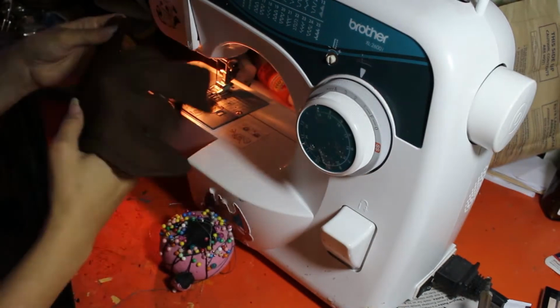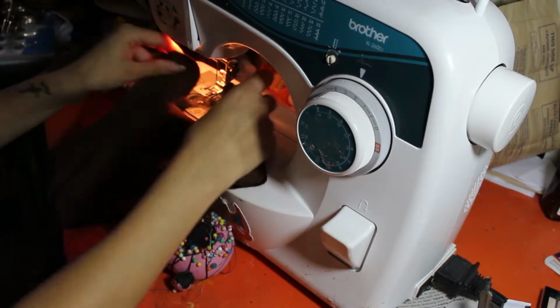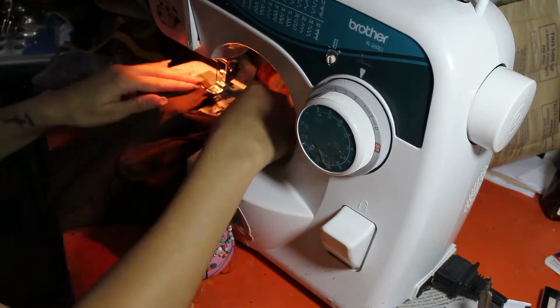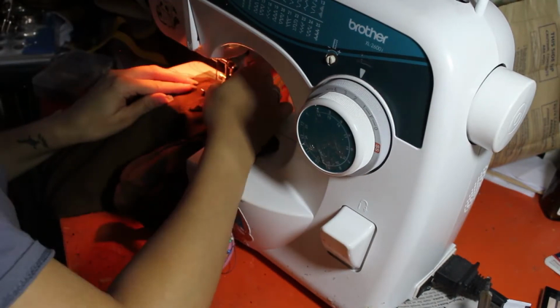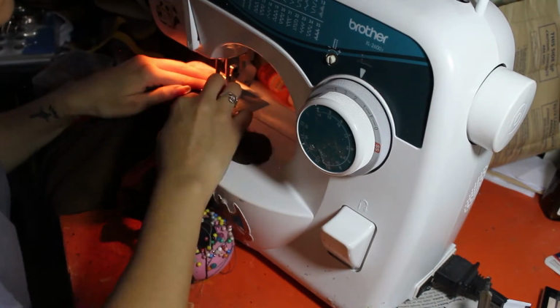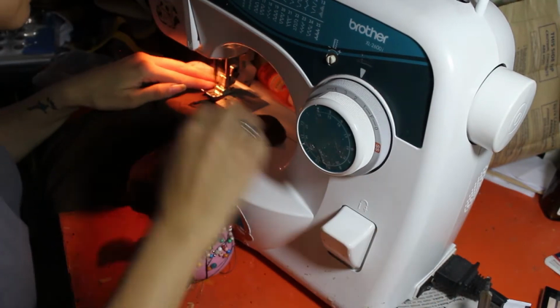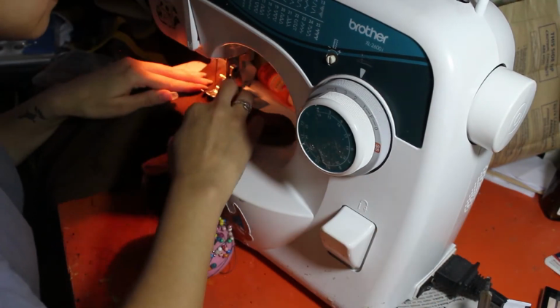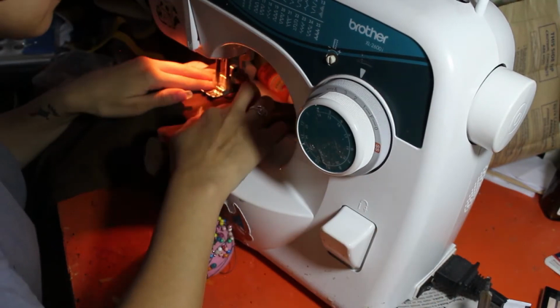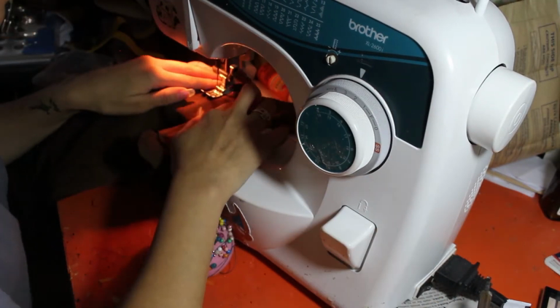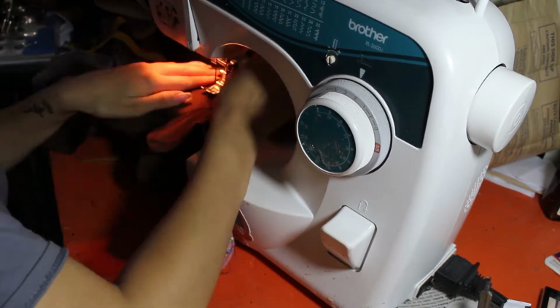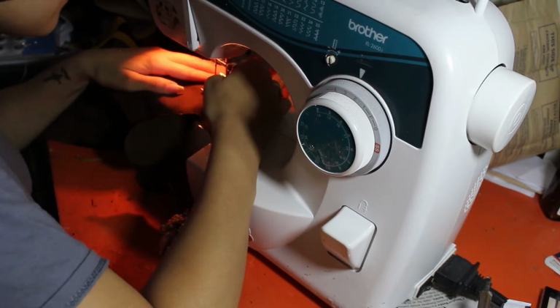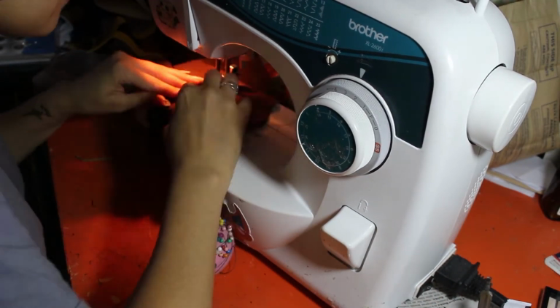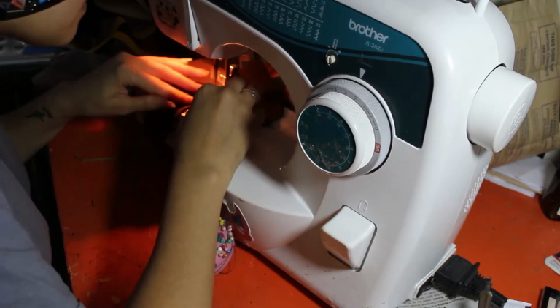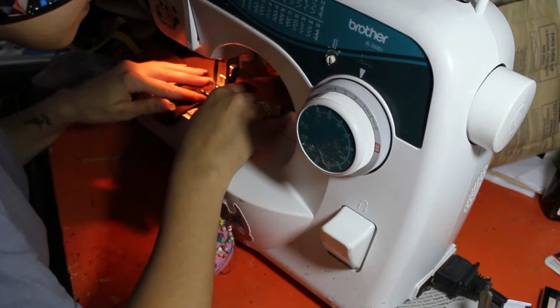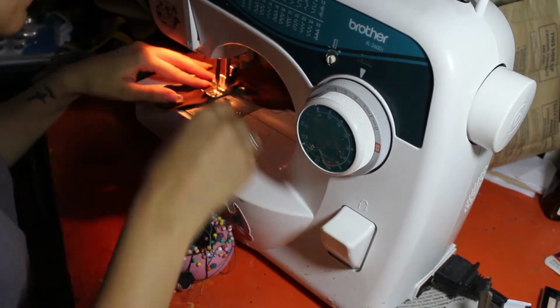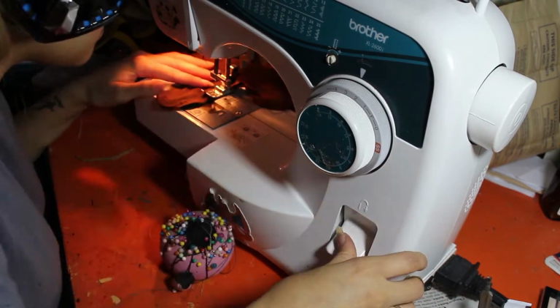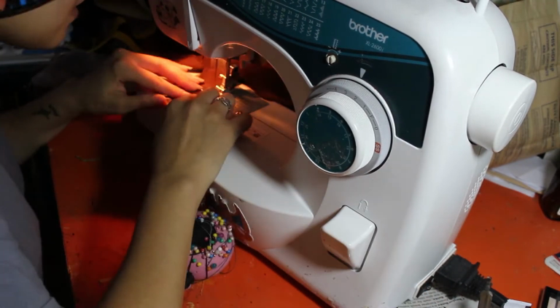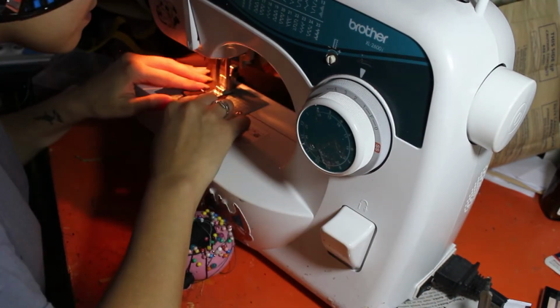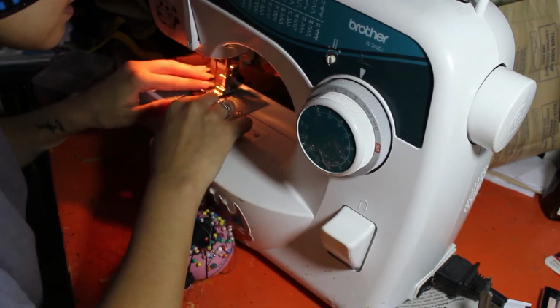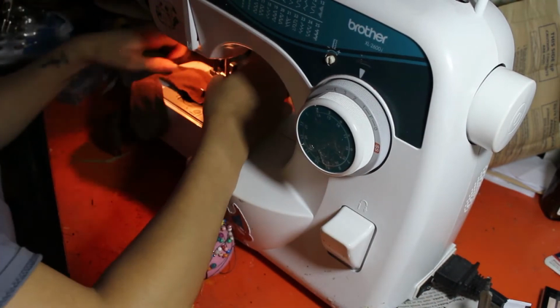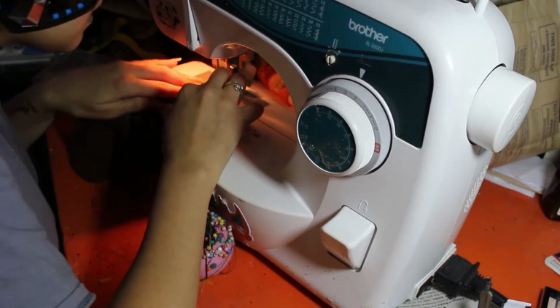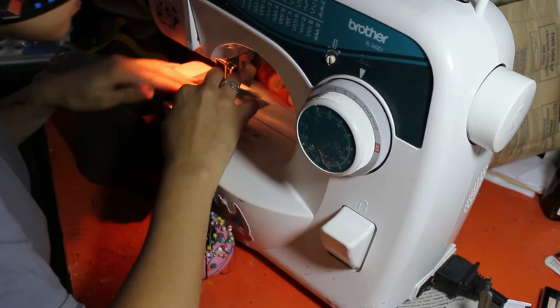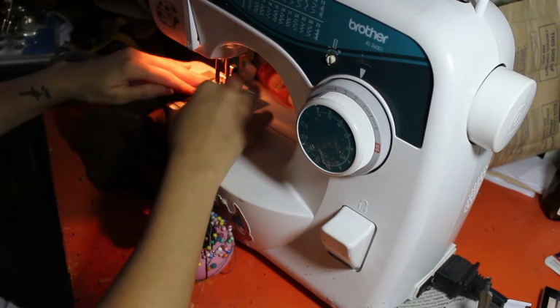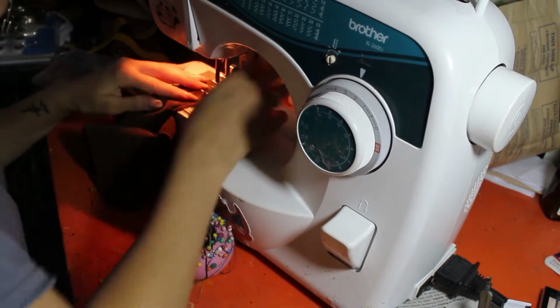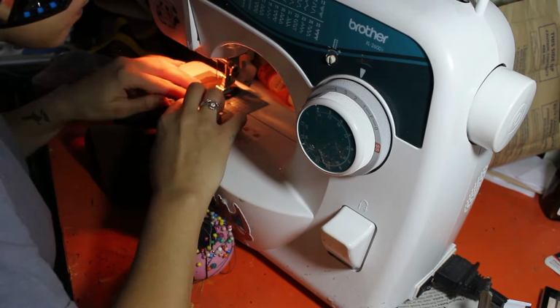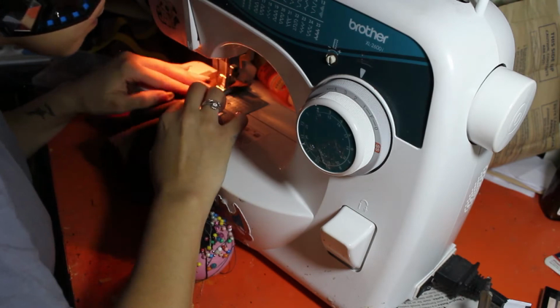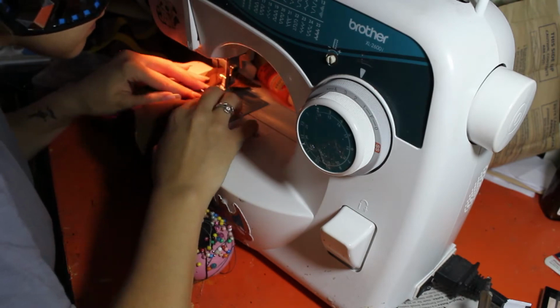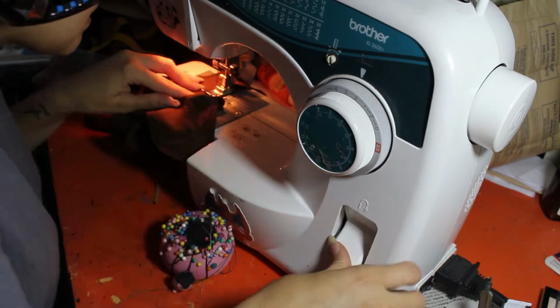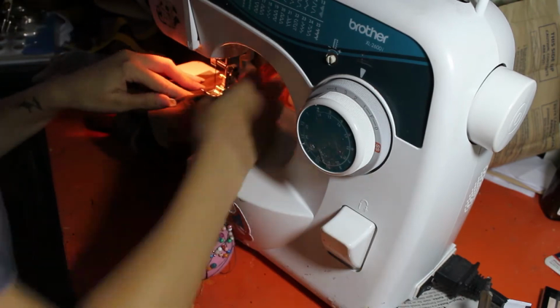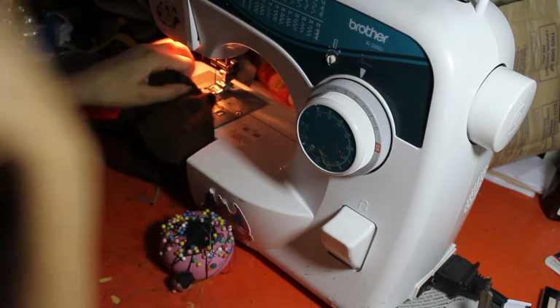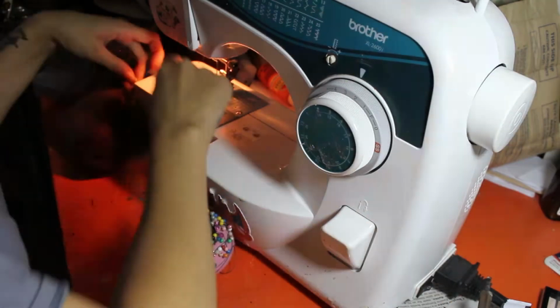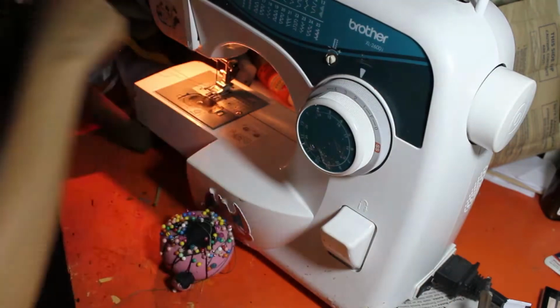This is just the easiest way for me to make gloves because I can't really be bothered to do it properly. I'm sorry.